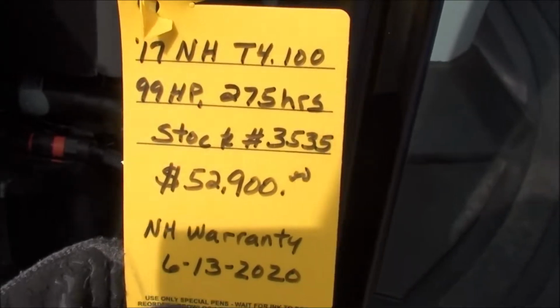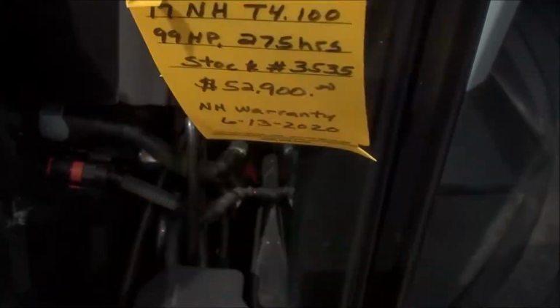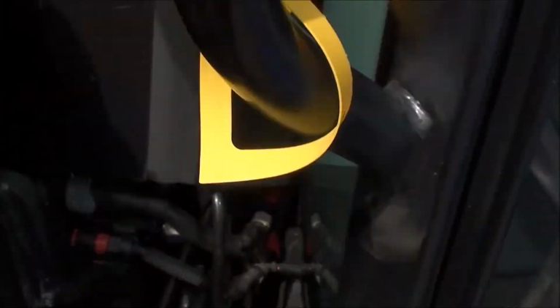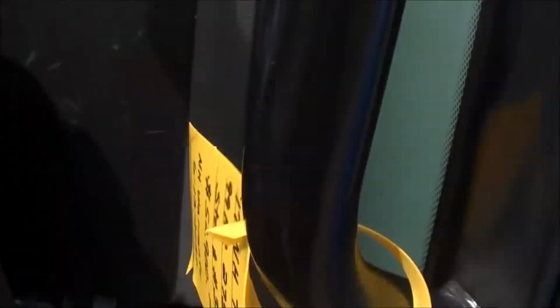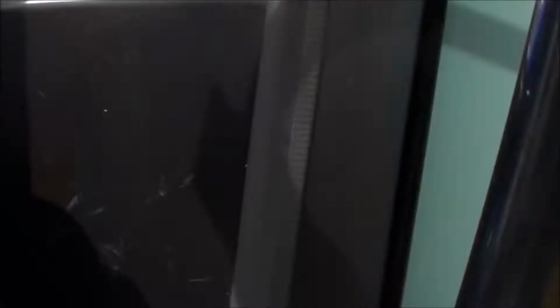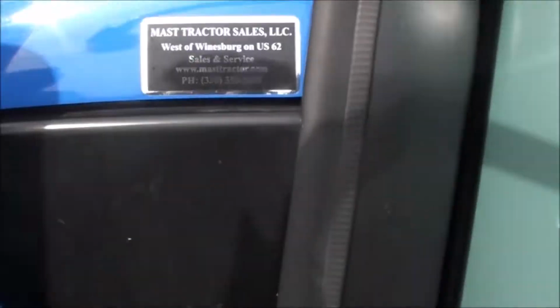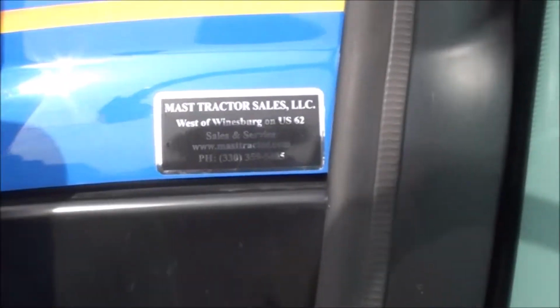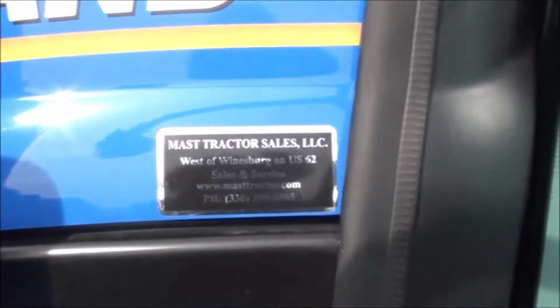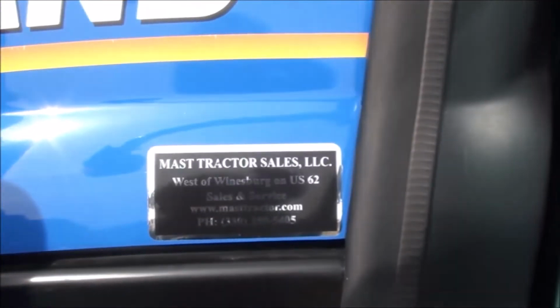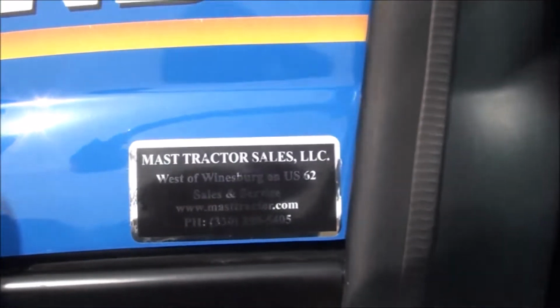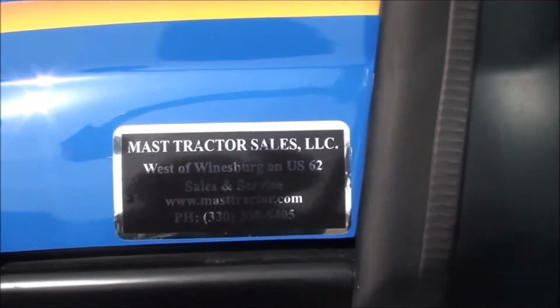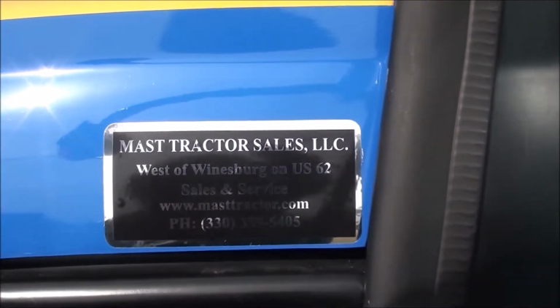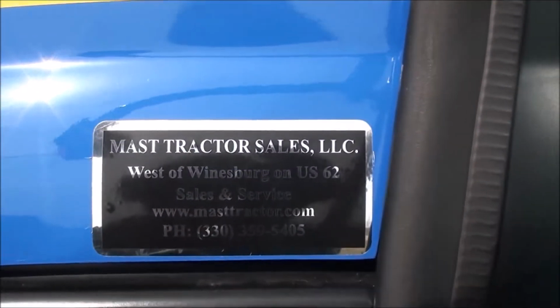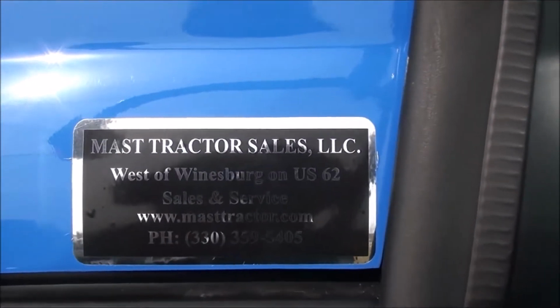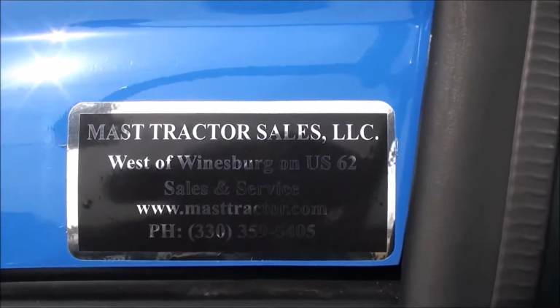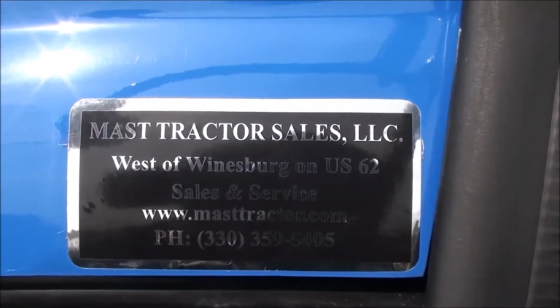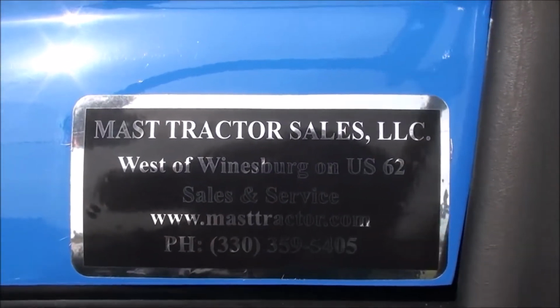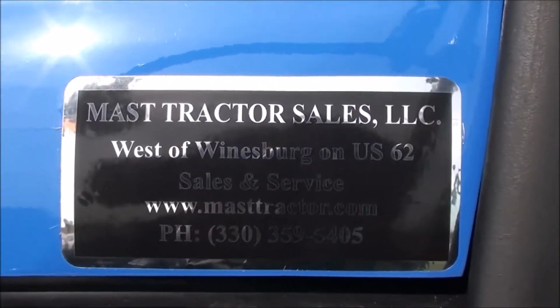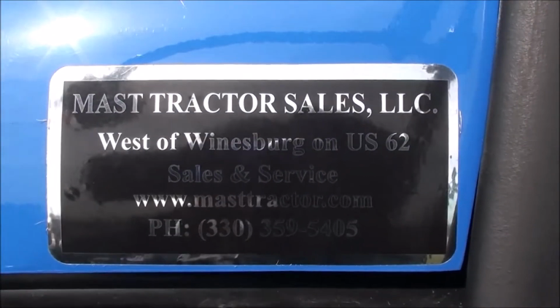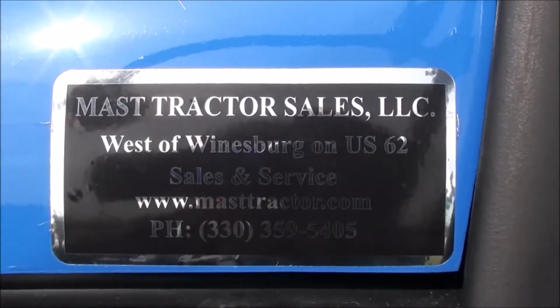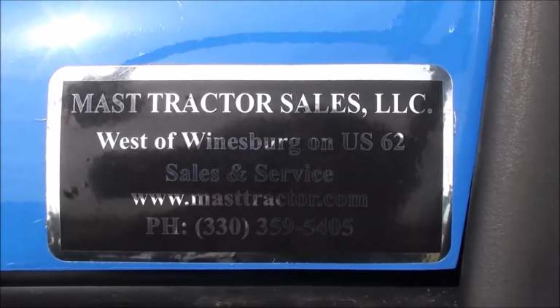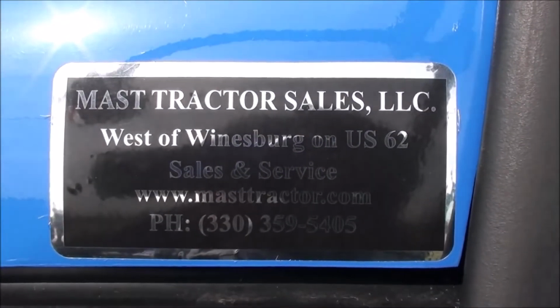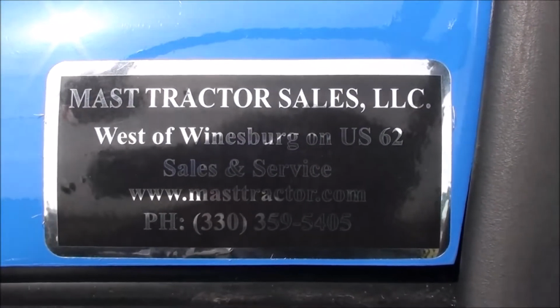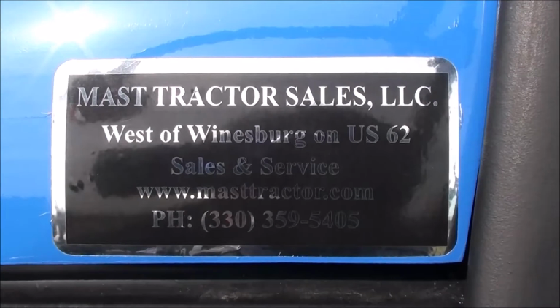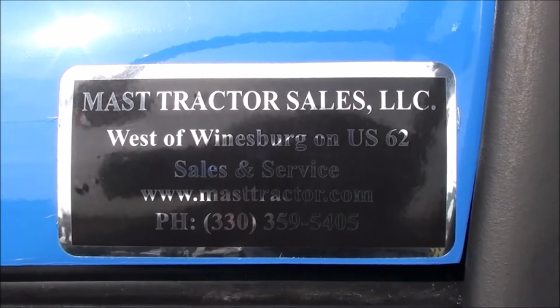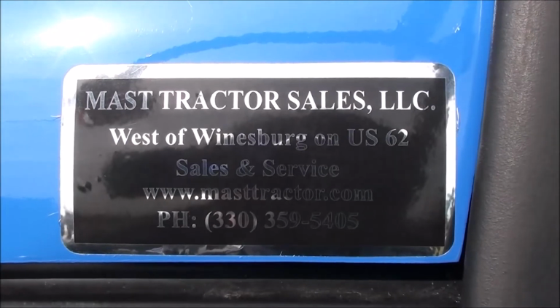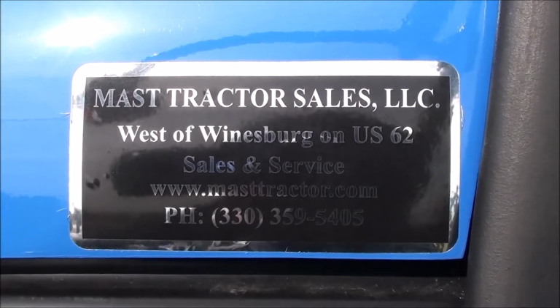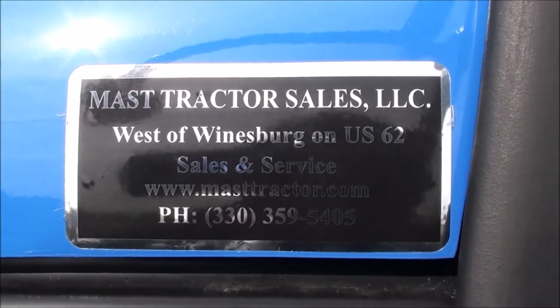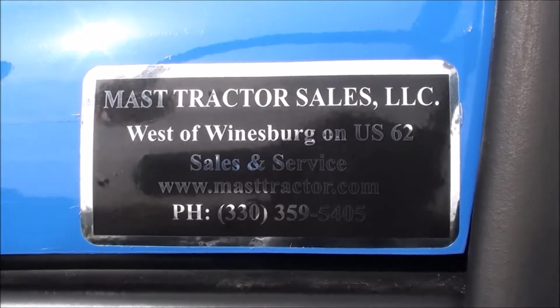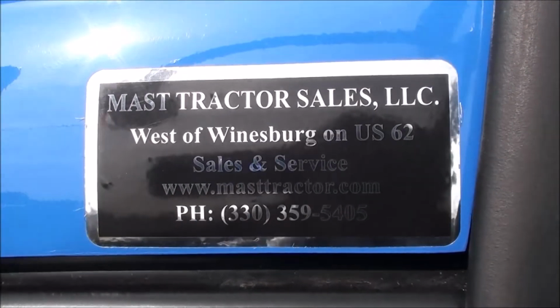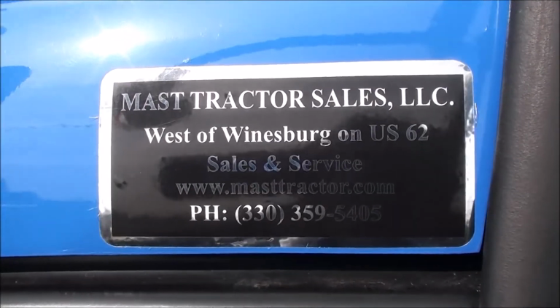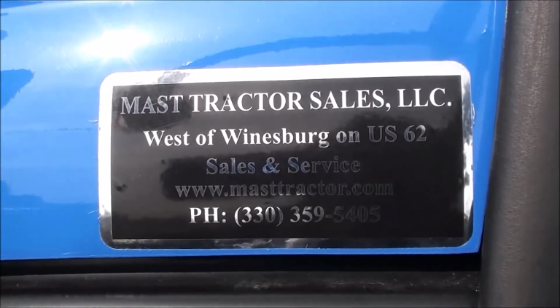We also take trades and offer trucking and financing. The tractor must pass a 40-point inspection prior to pickup or delivery. If you have any questions regarding this unit, please contact us.